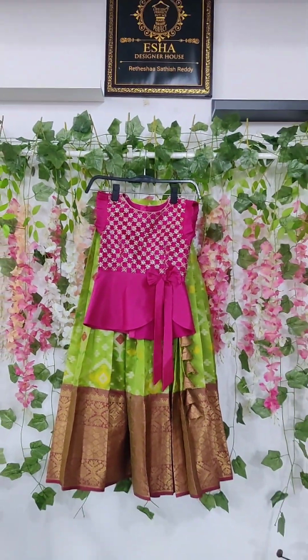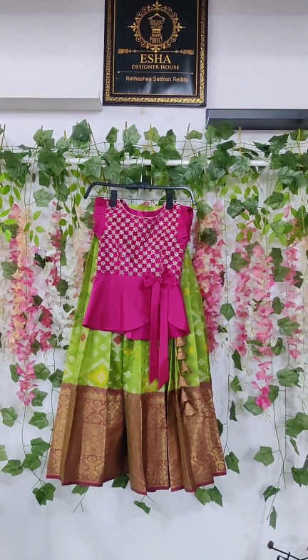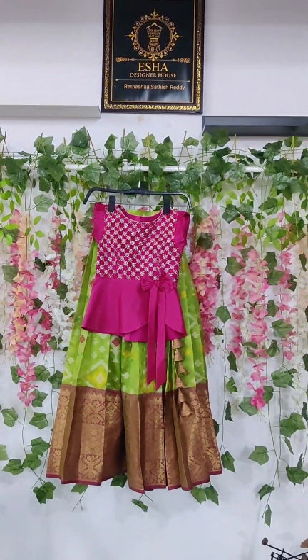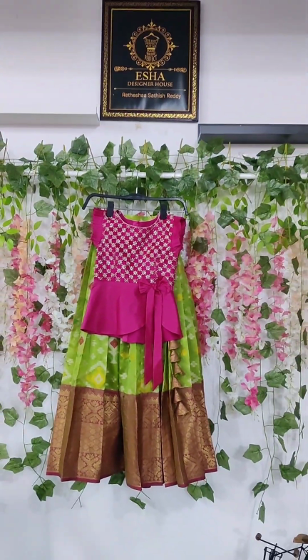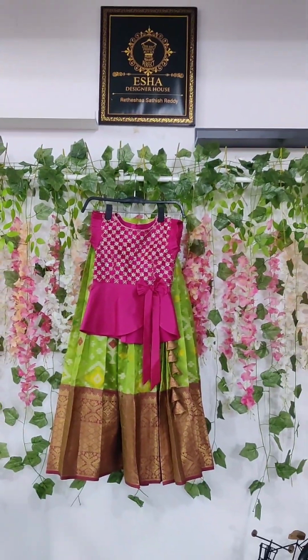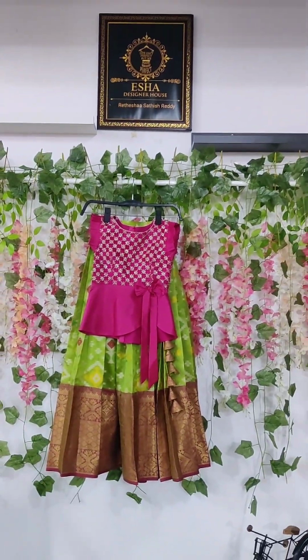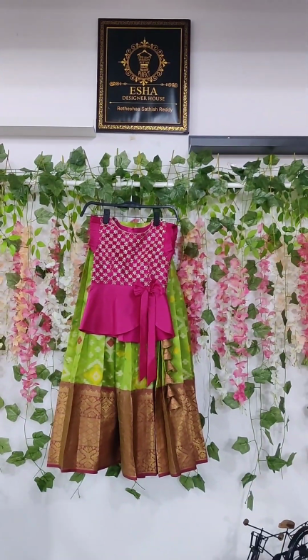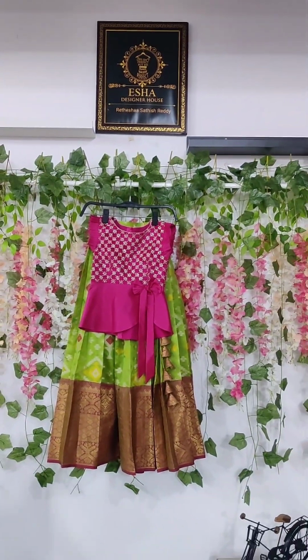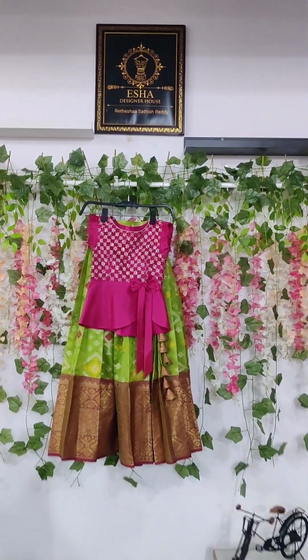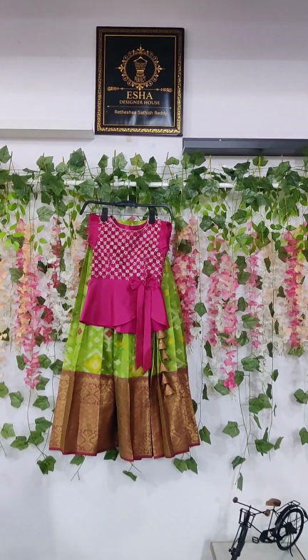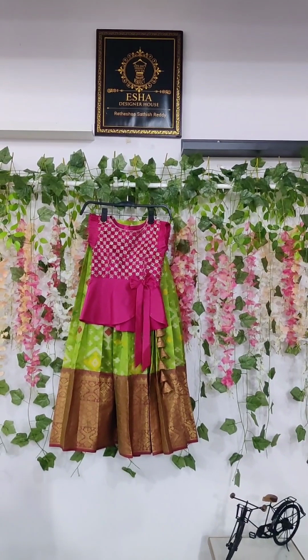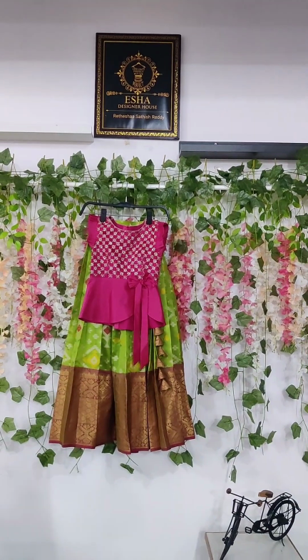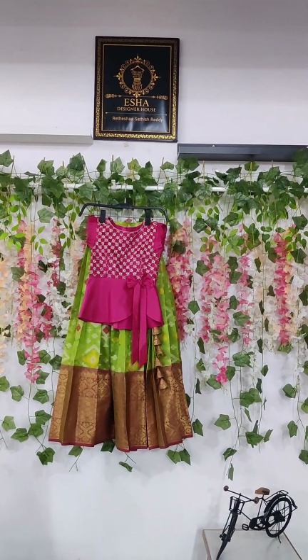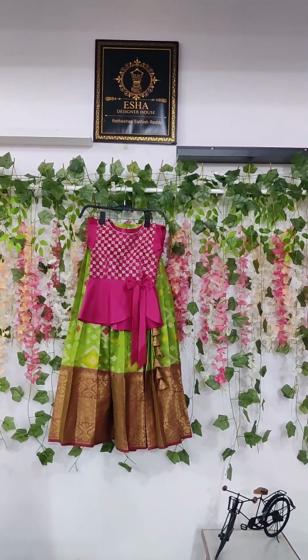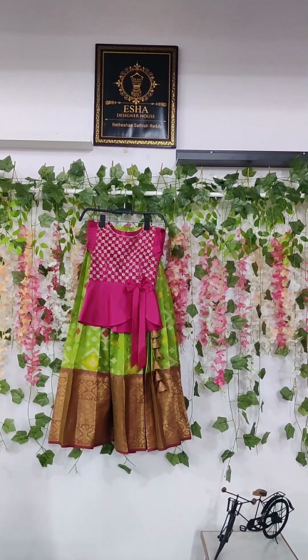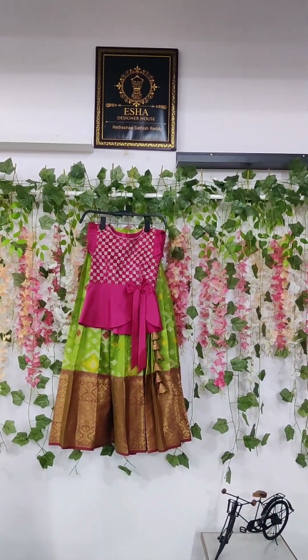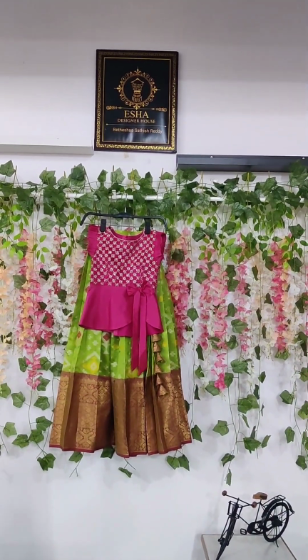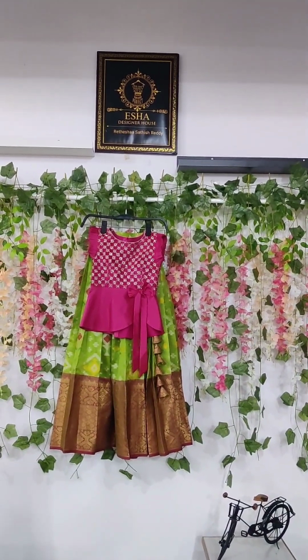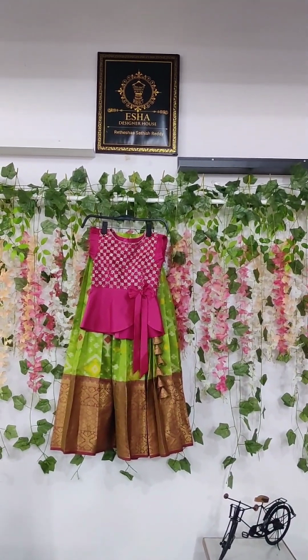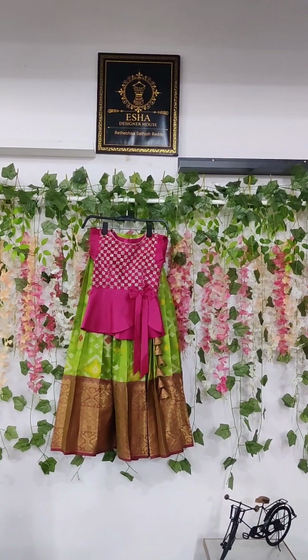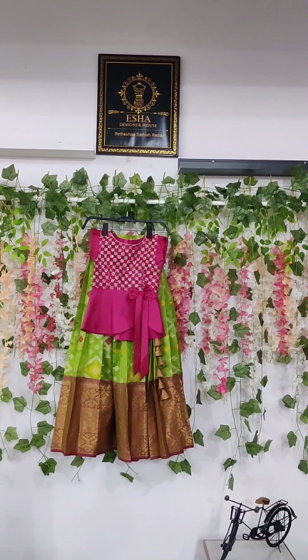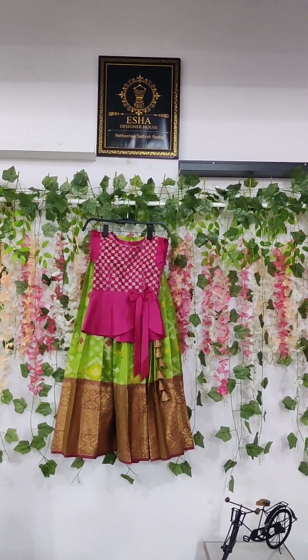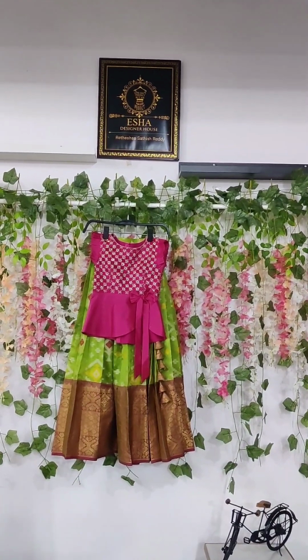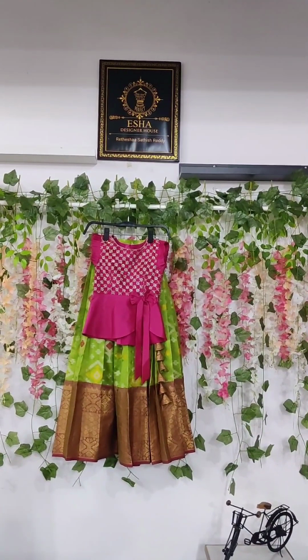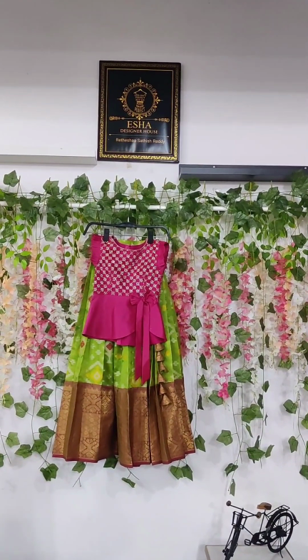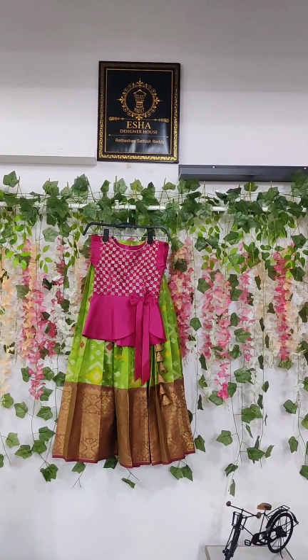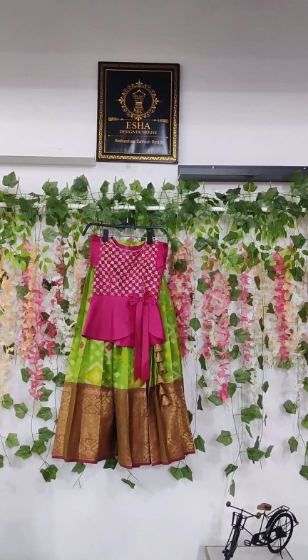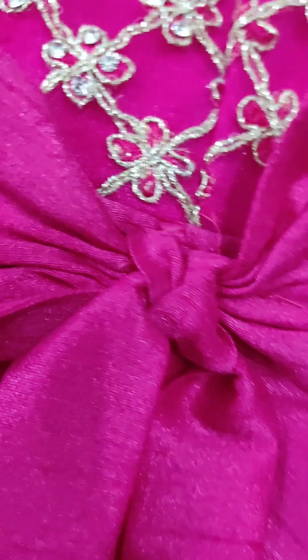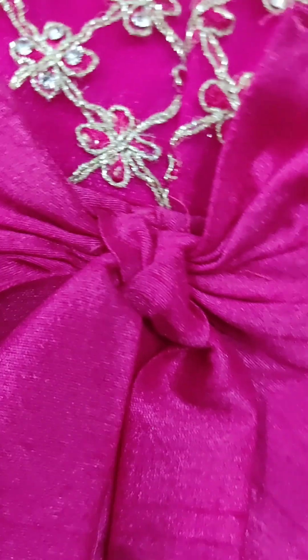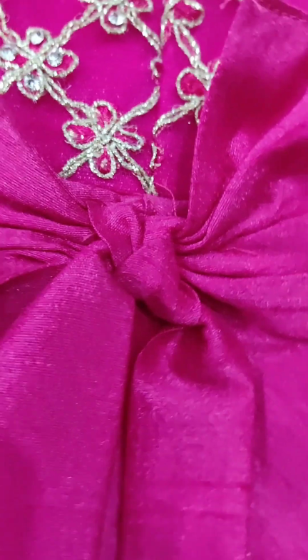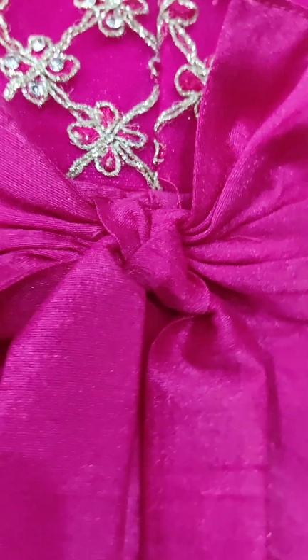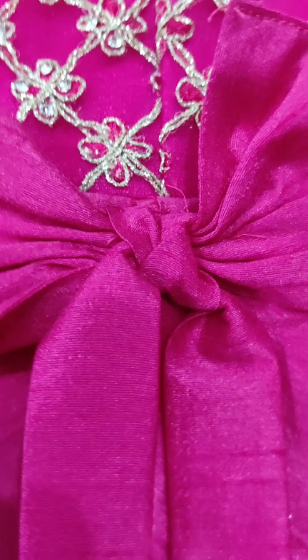We are going to make a peplum, we will make a little frills, and we will make a cute bow too.